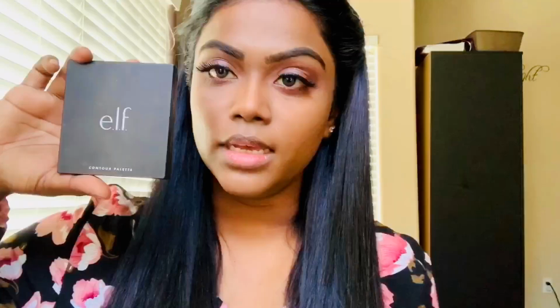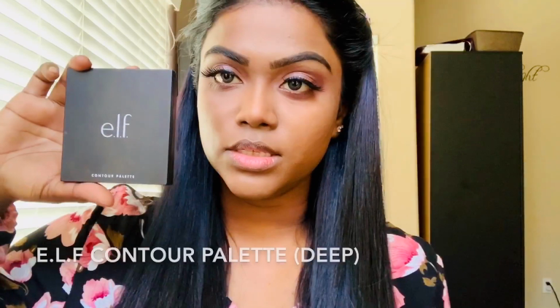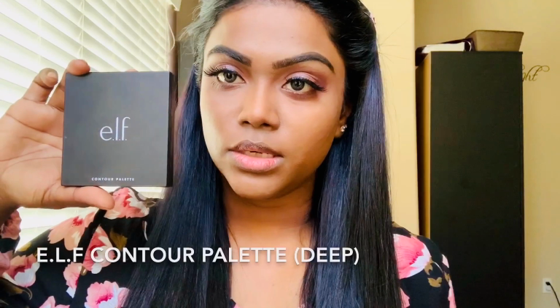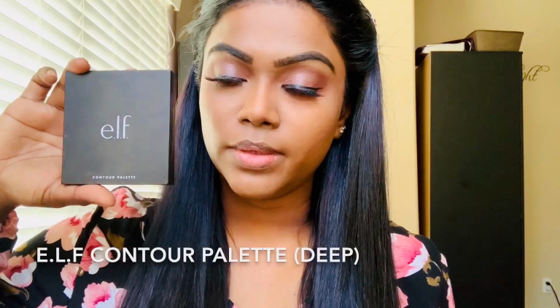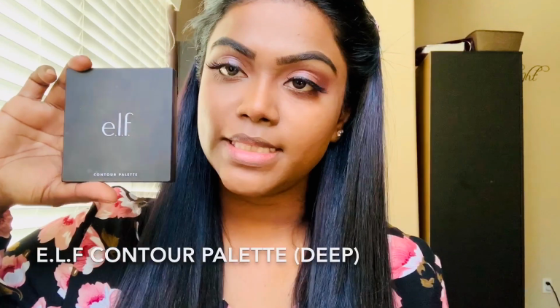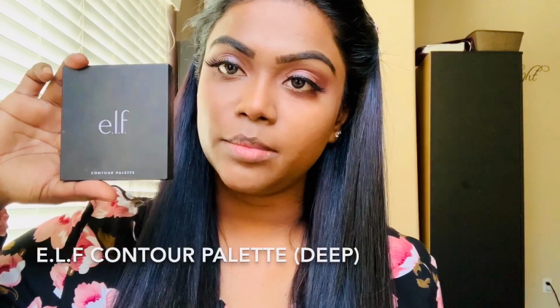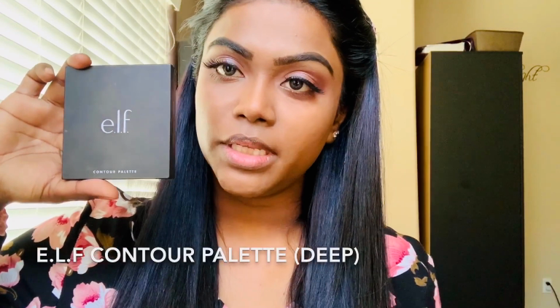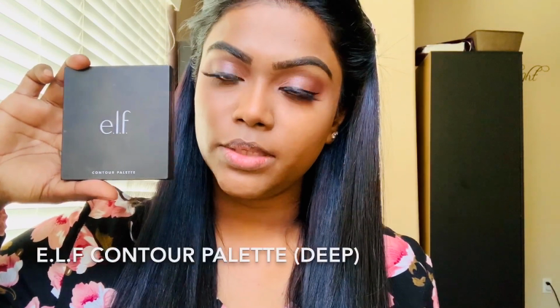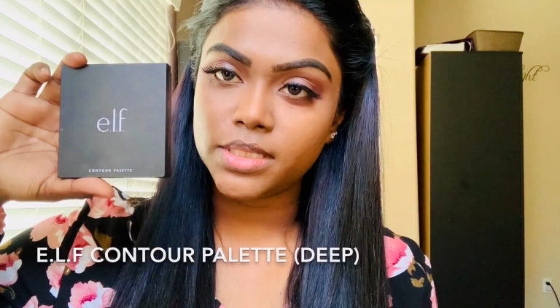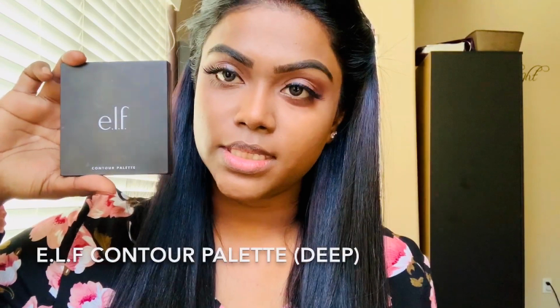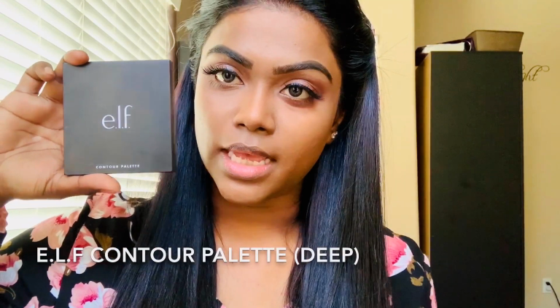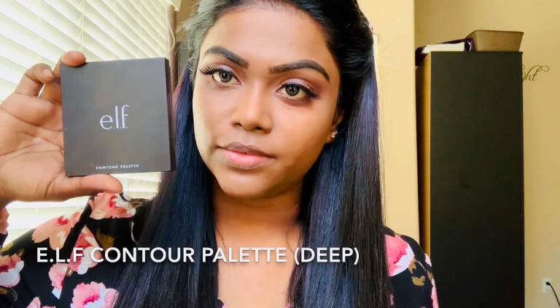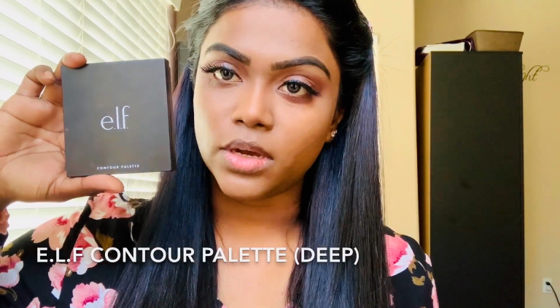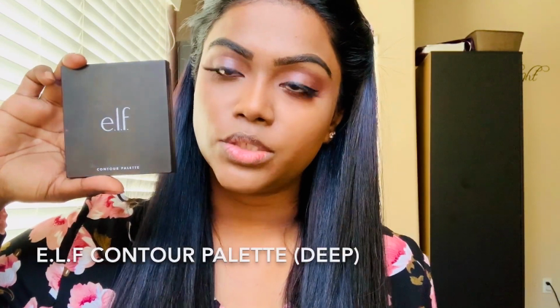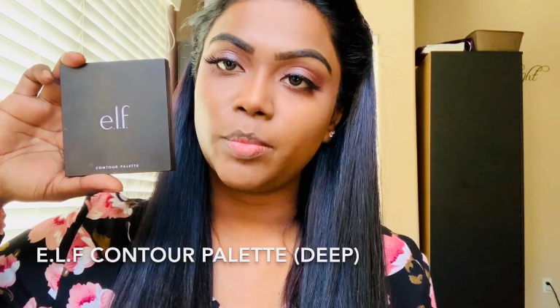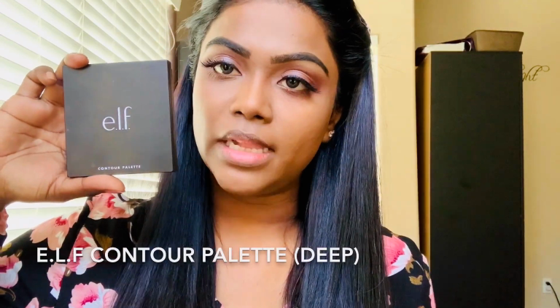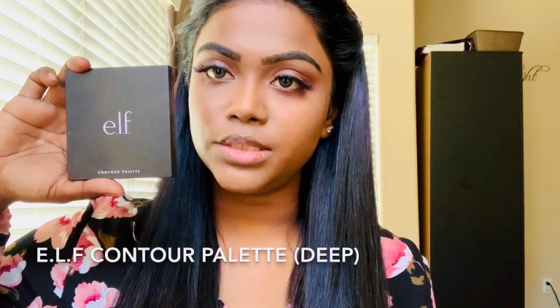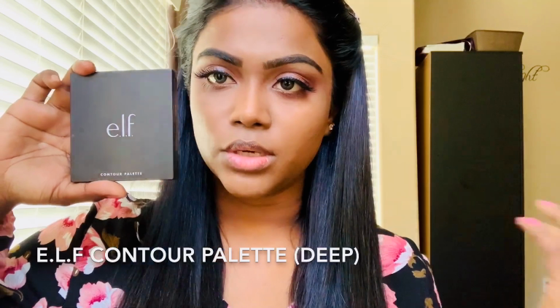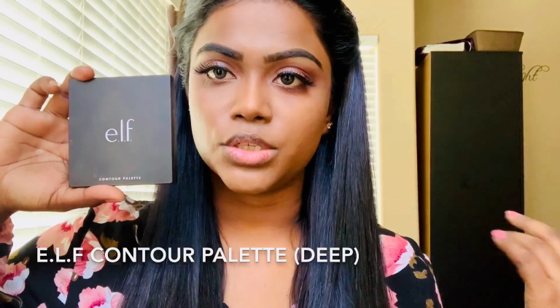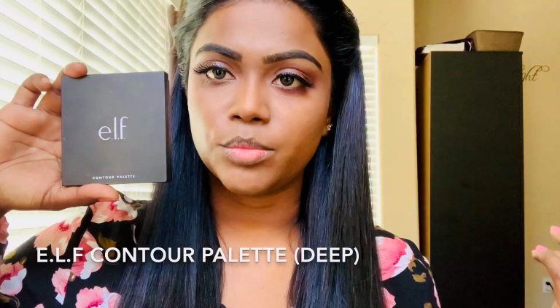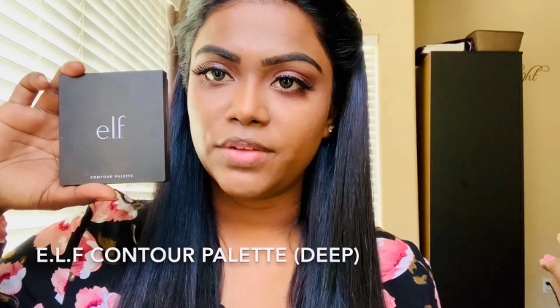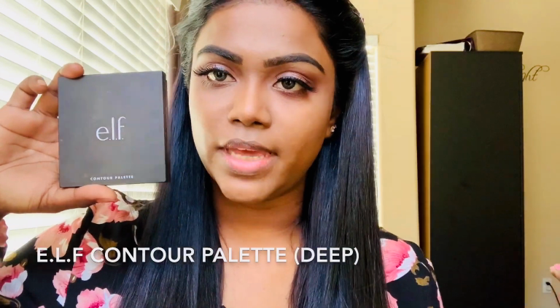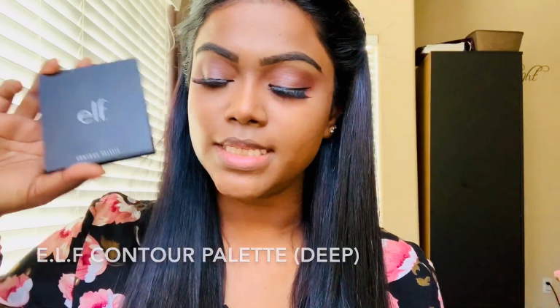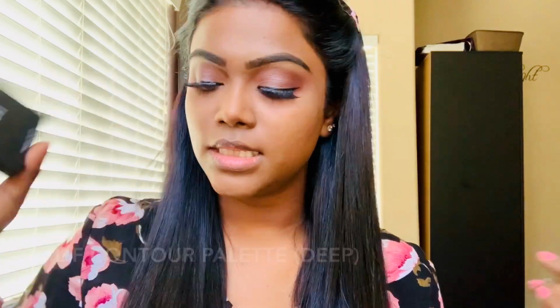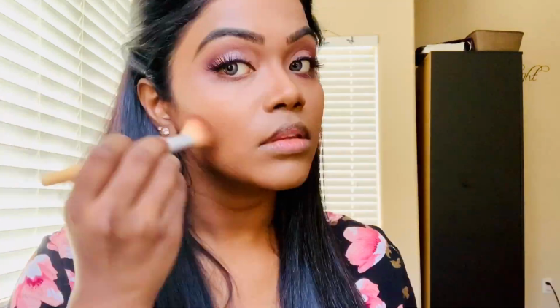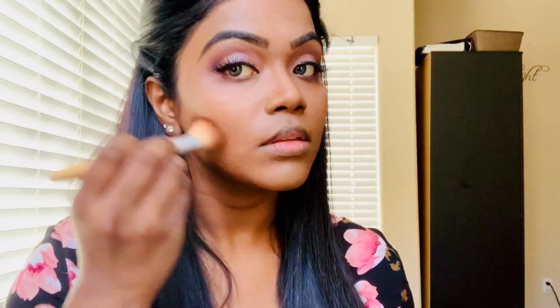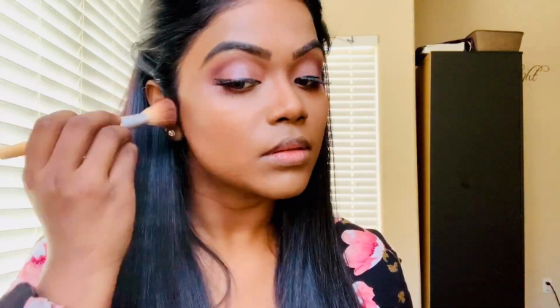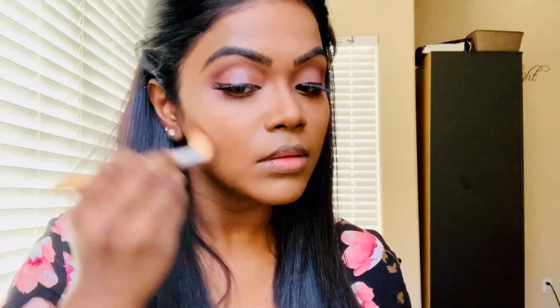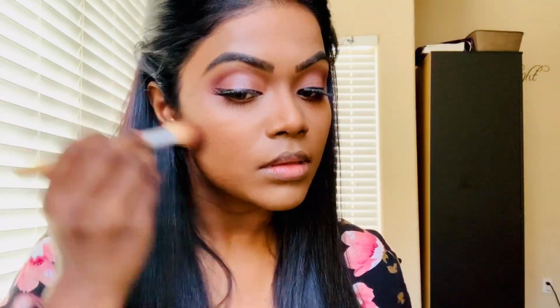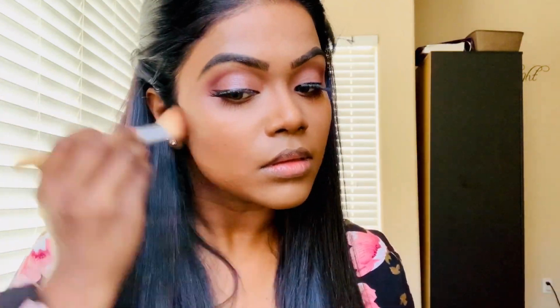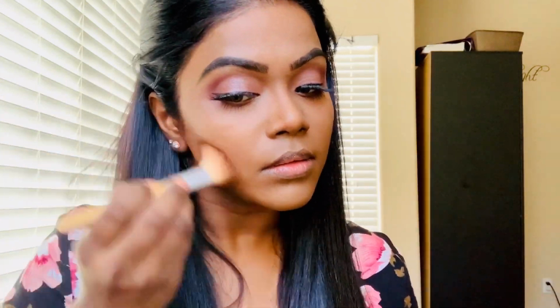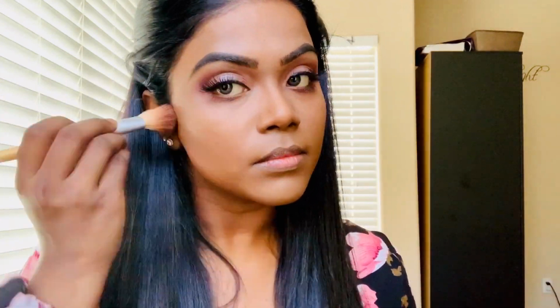Next, I'm going to use this e.l.f. contour palette to contour my face.